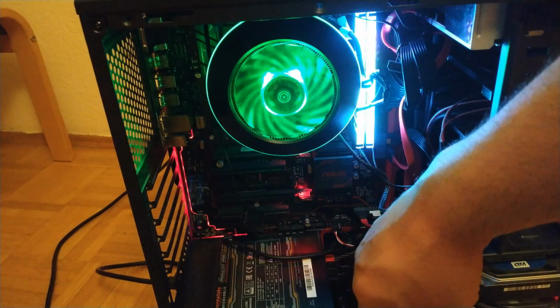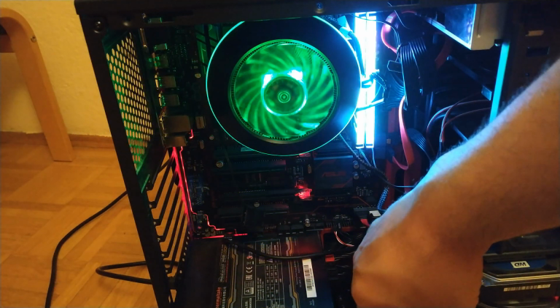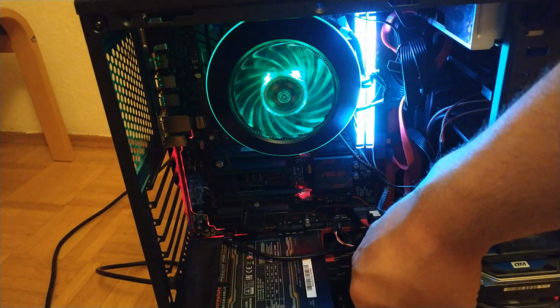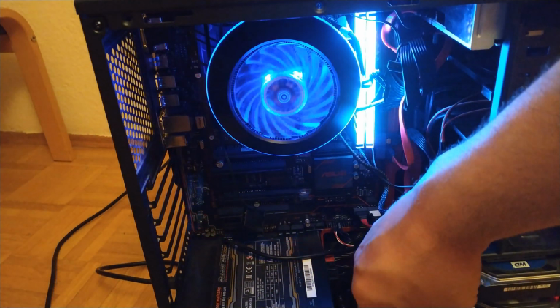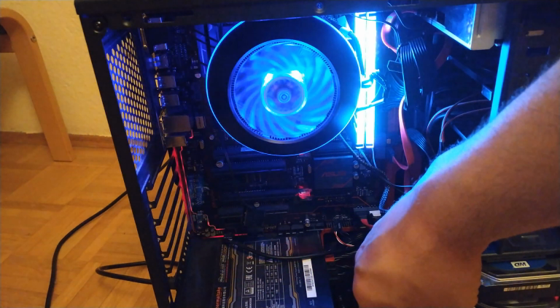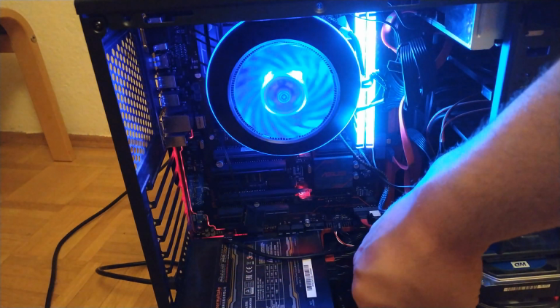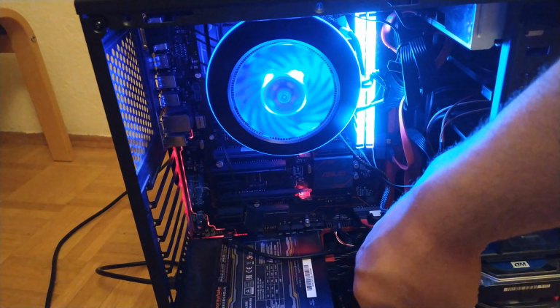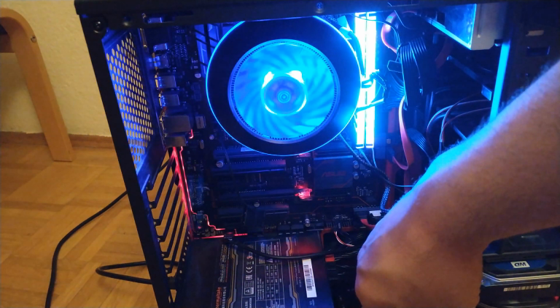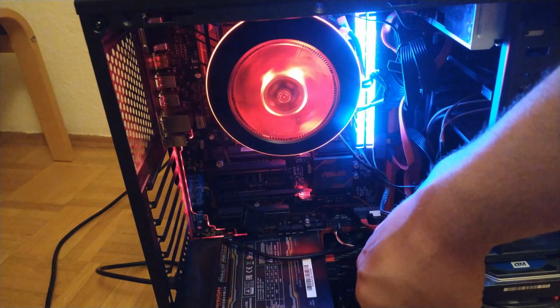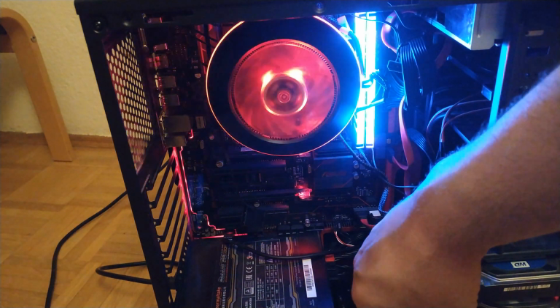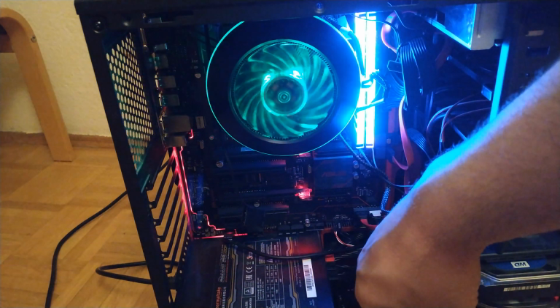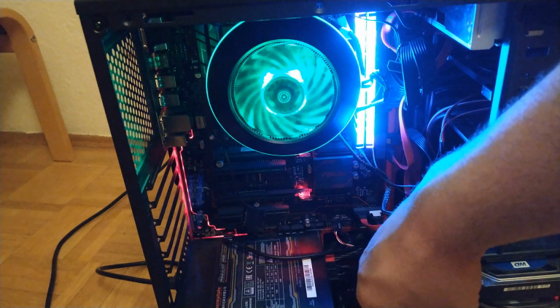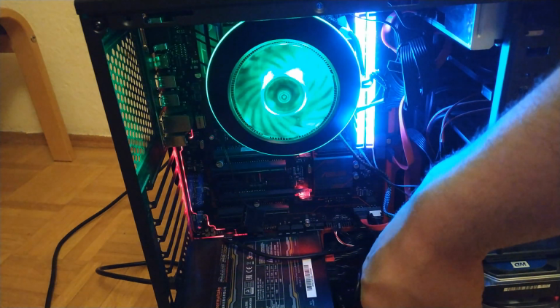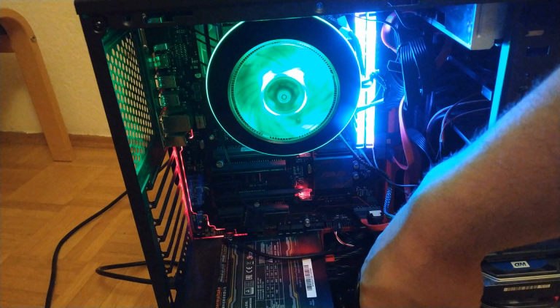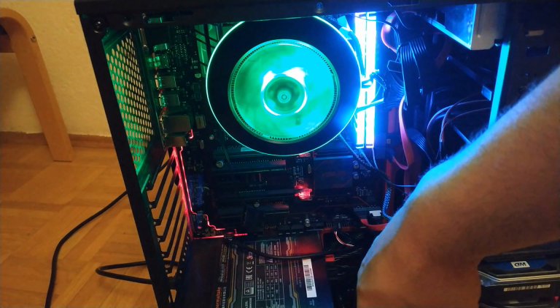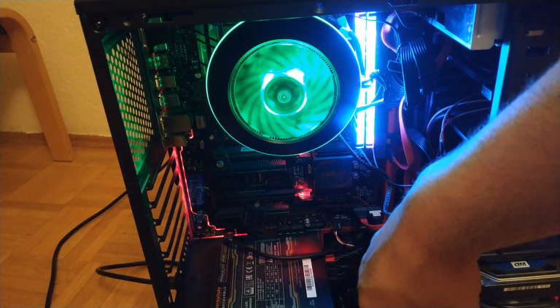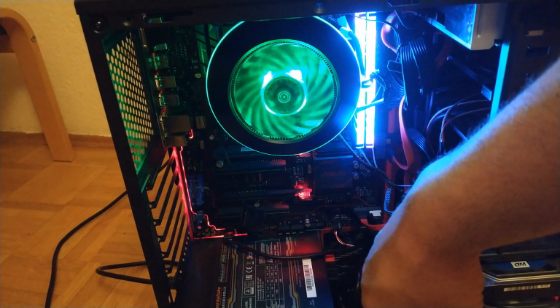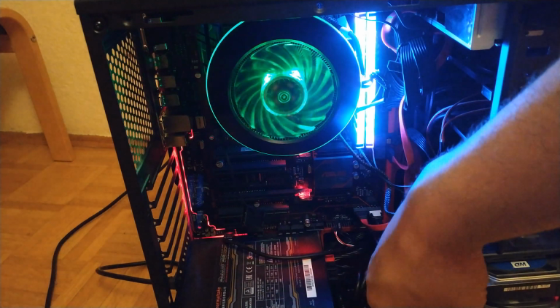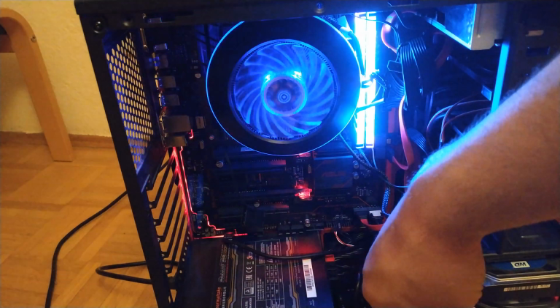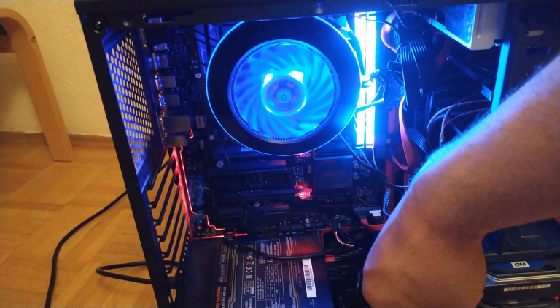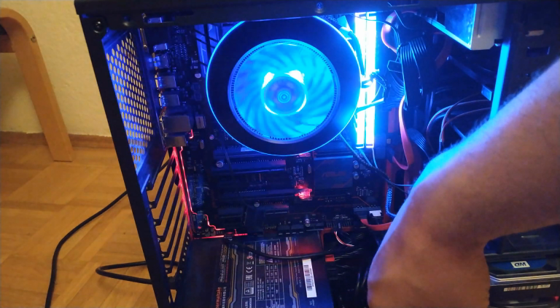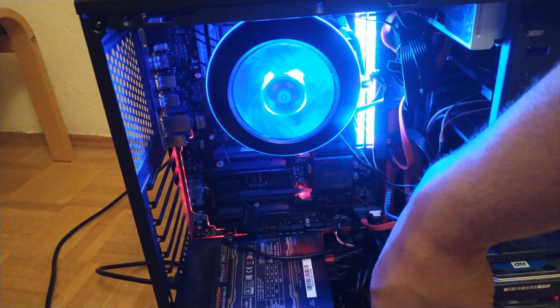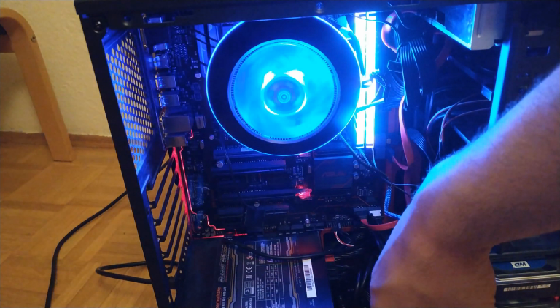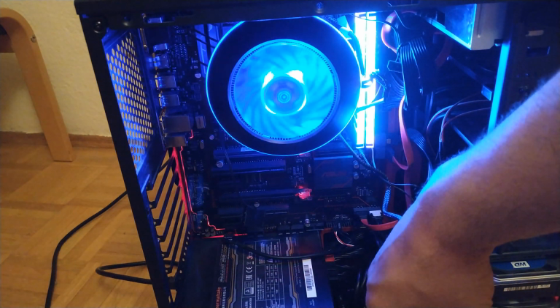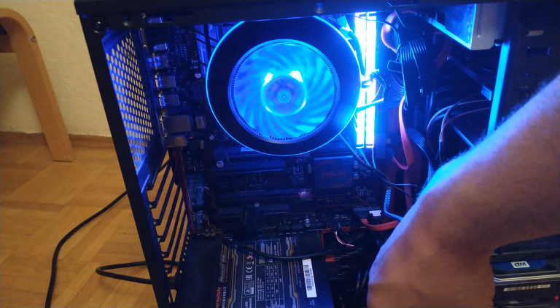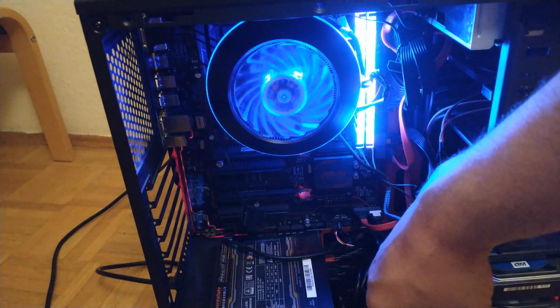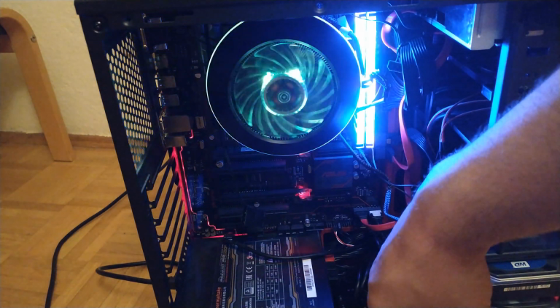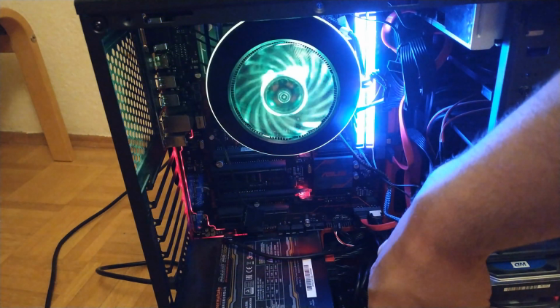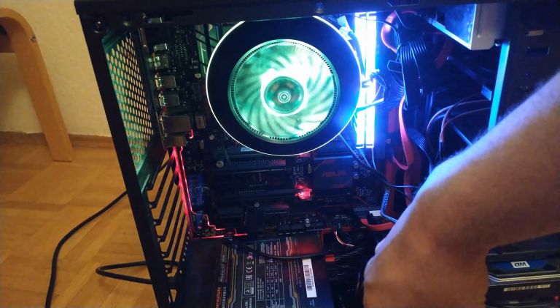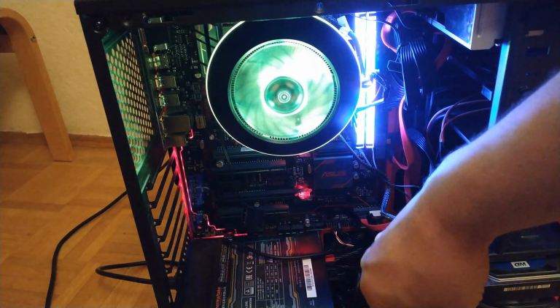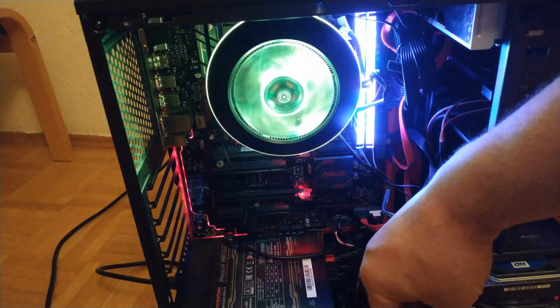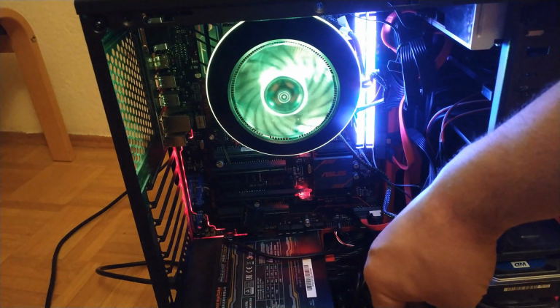As you can see, I can change the LED options and everything is working.